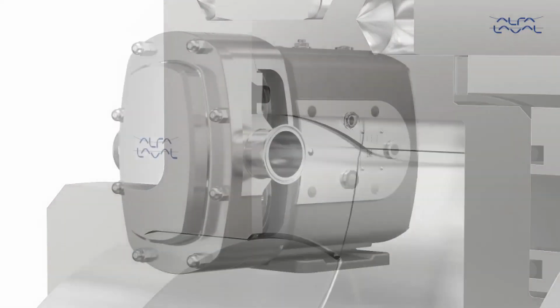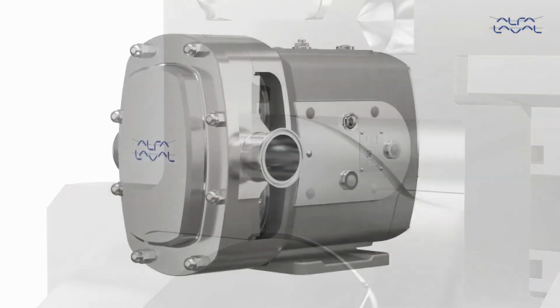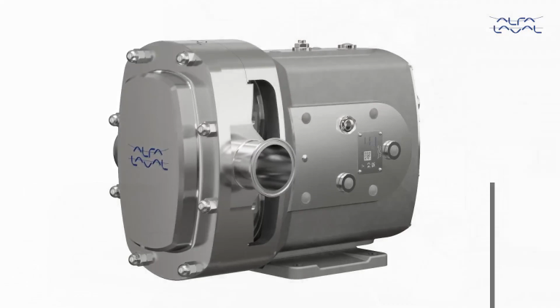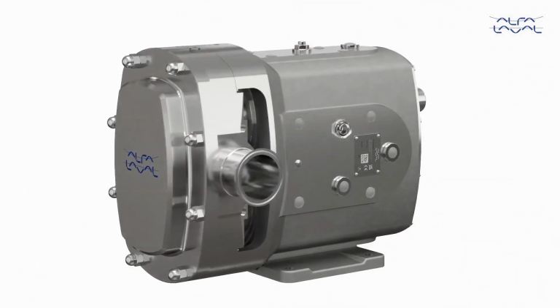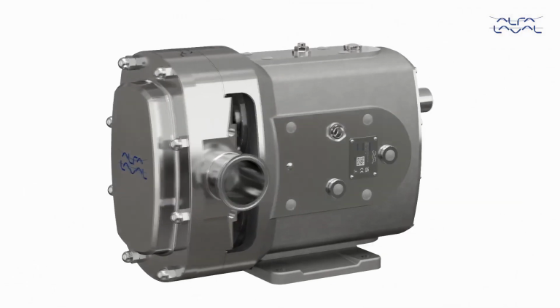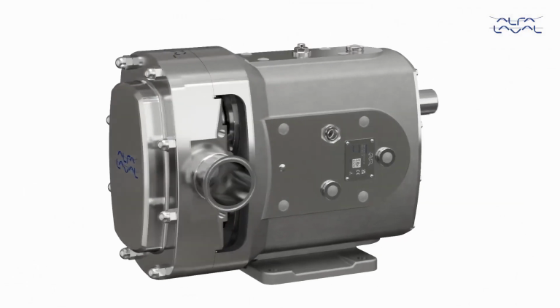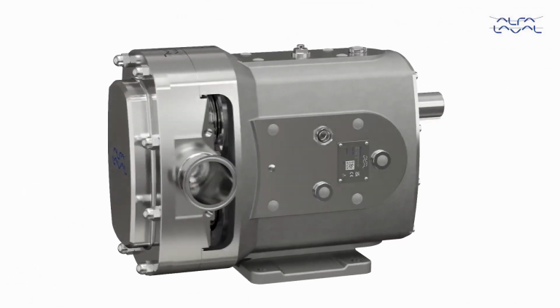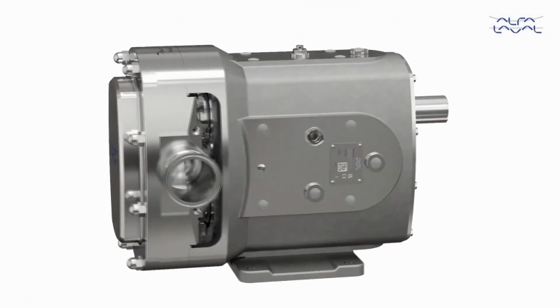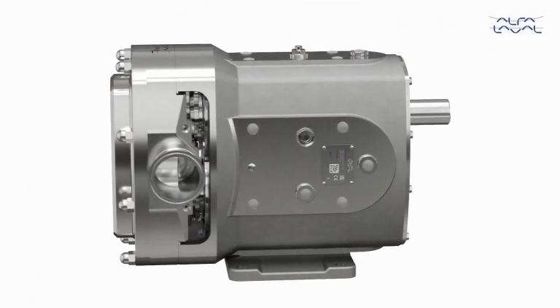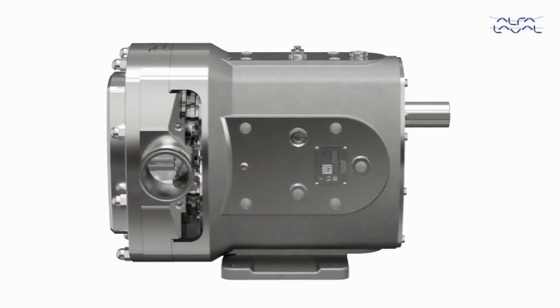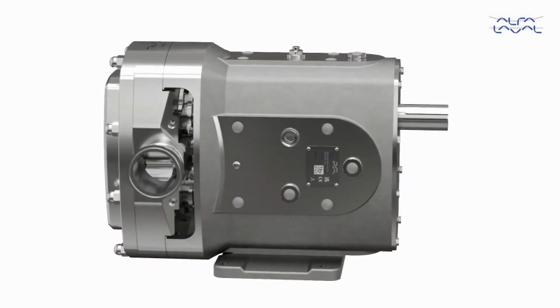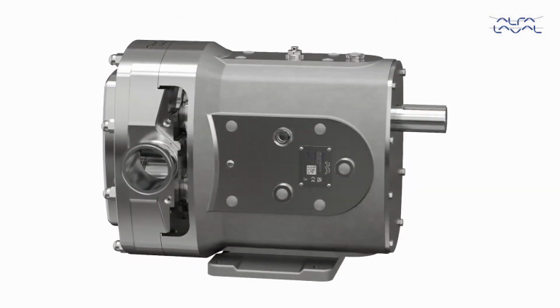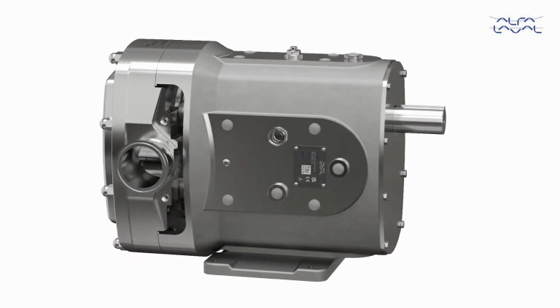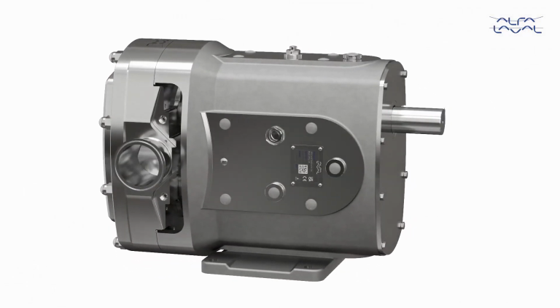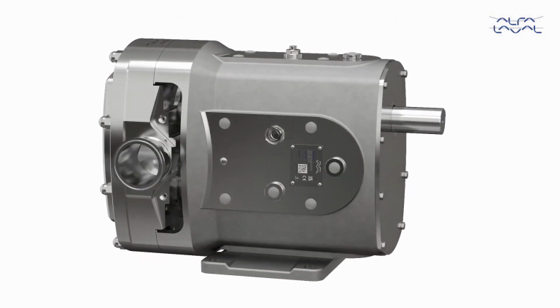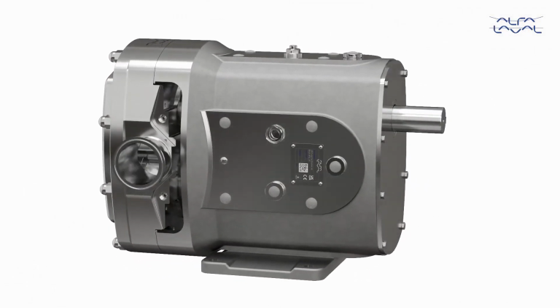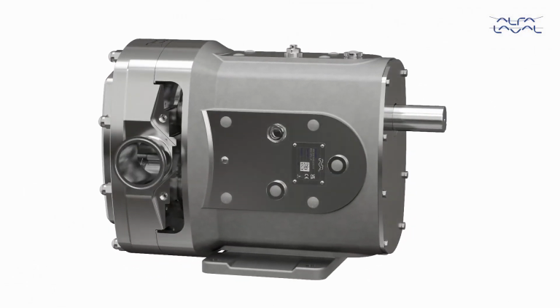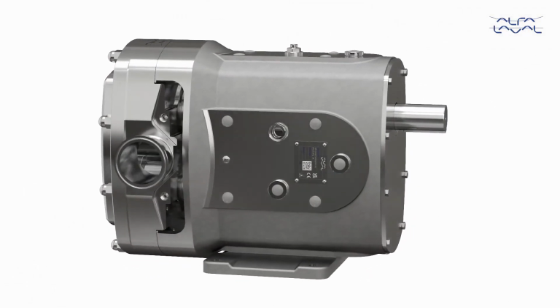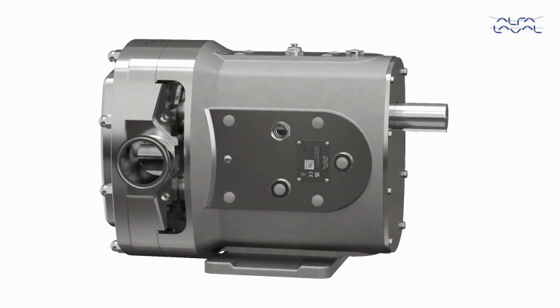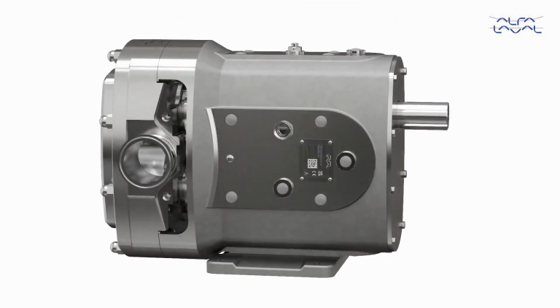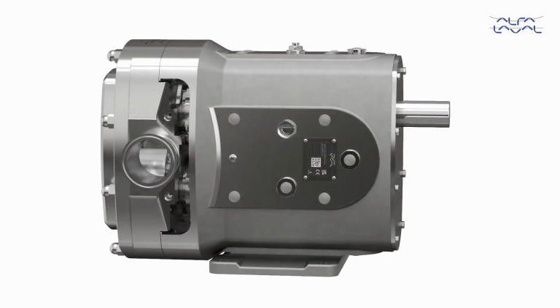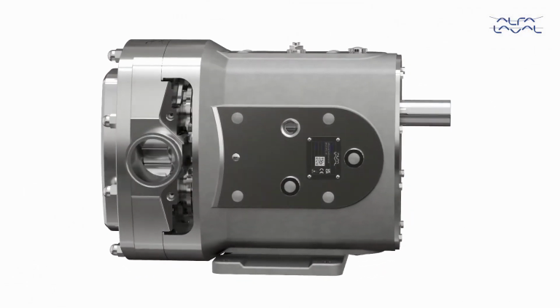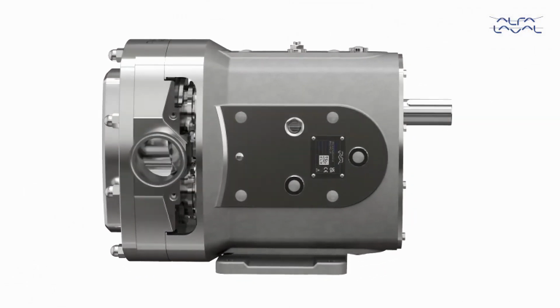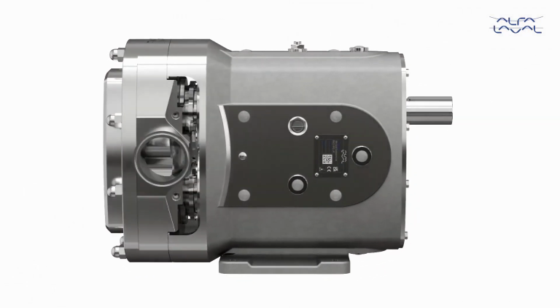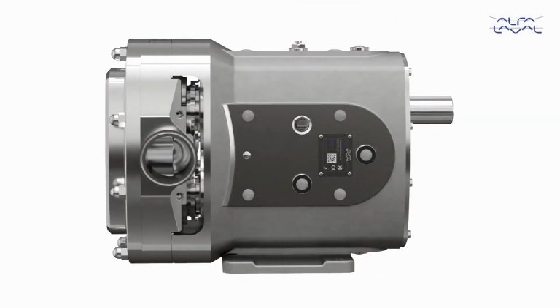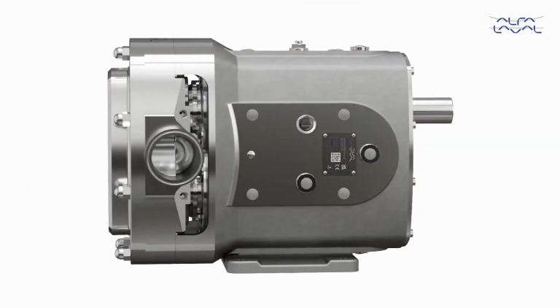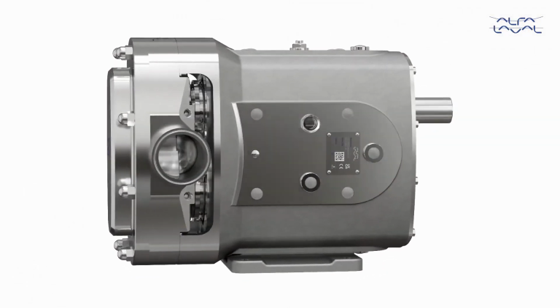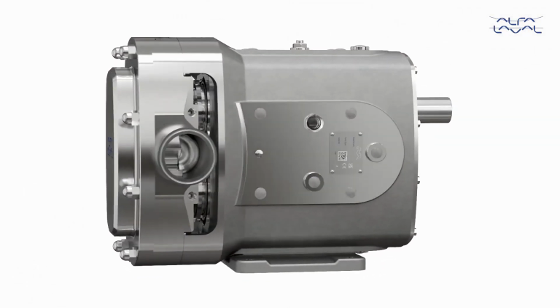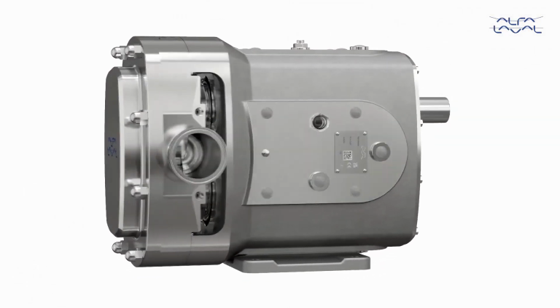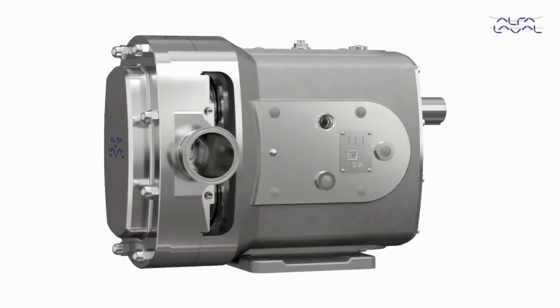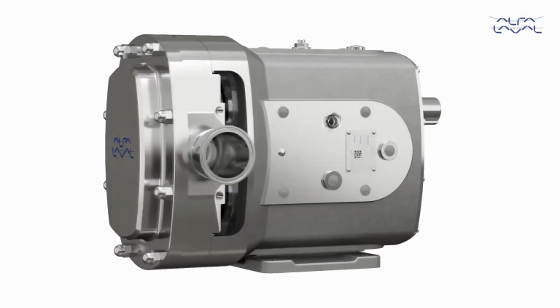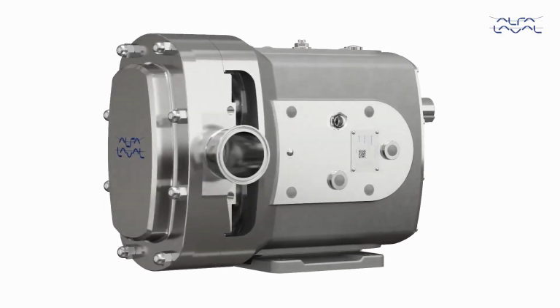Featuring an all stainless steel construction, suitable for hygienic washdown, ensures a cleaner environment.